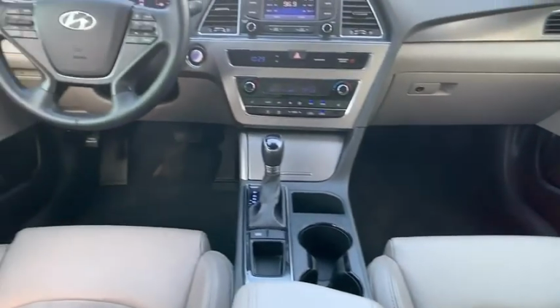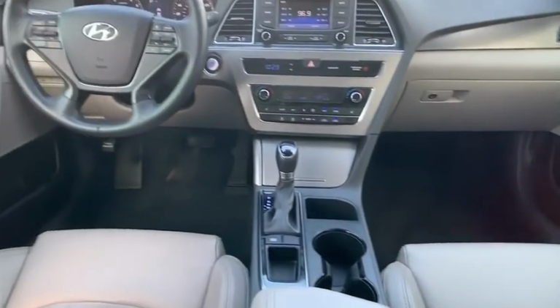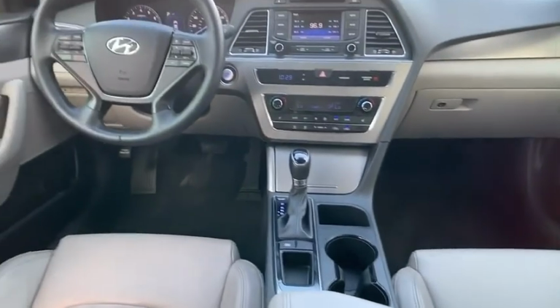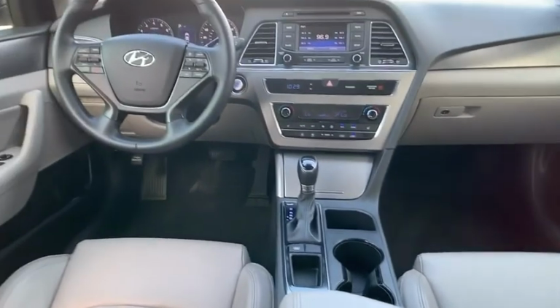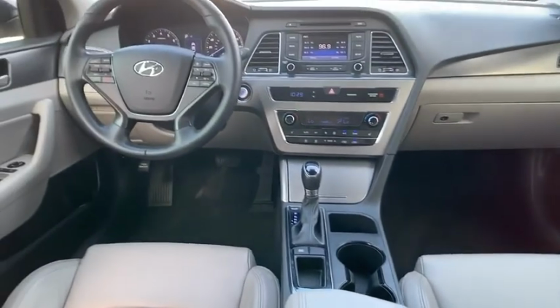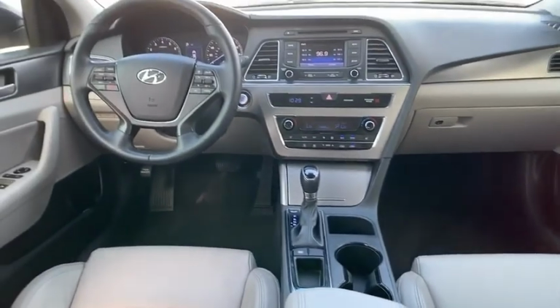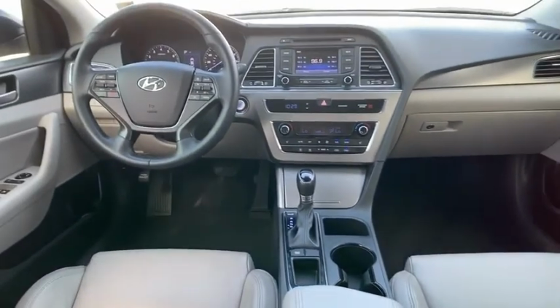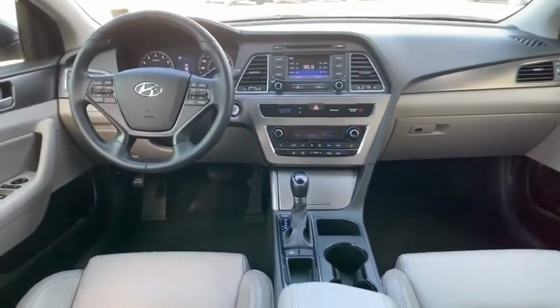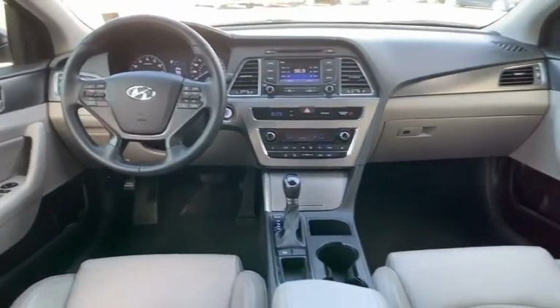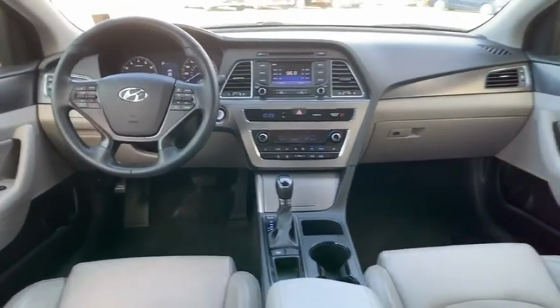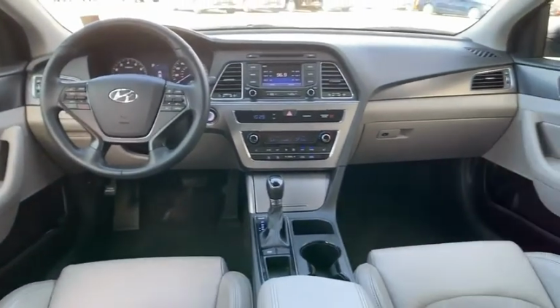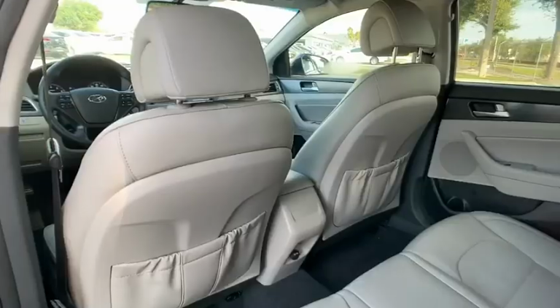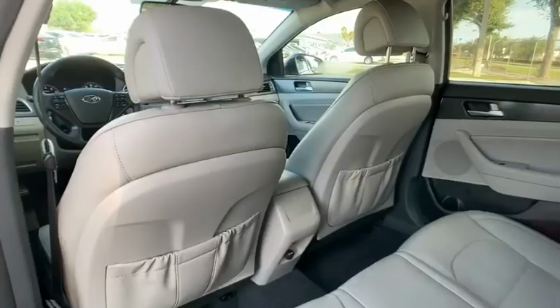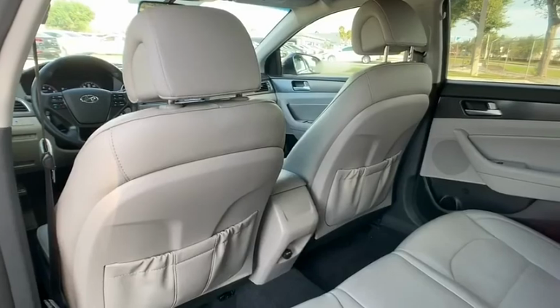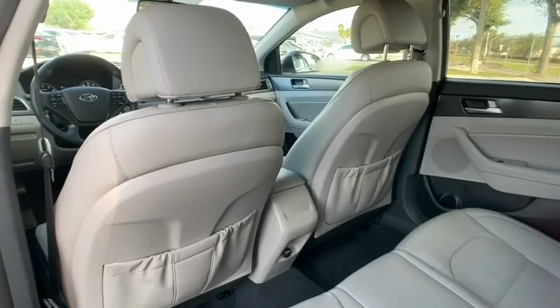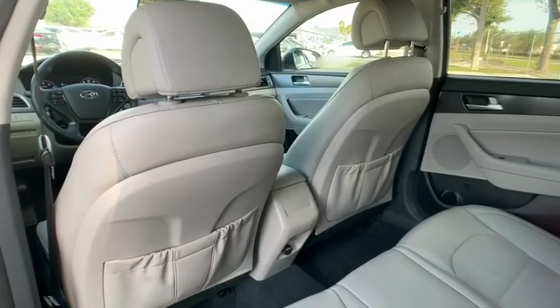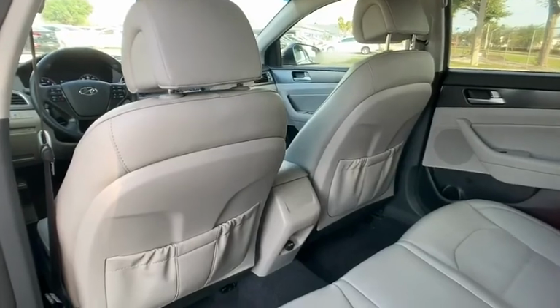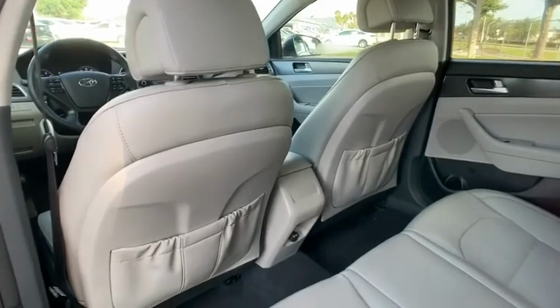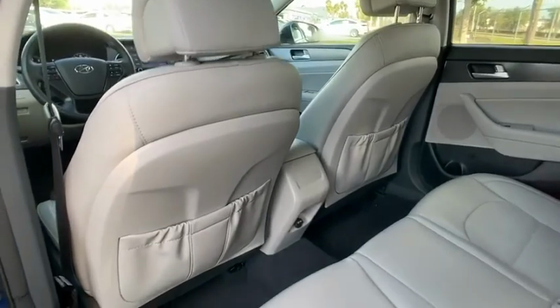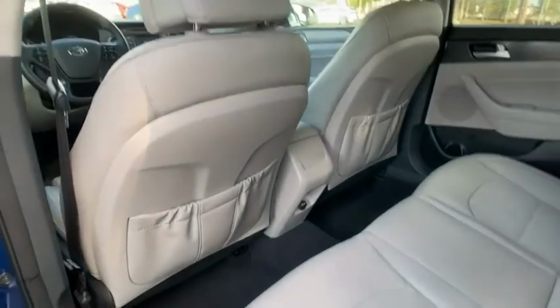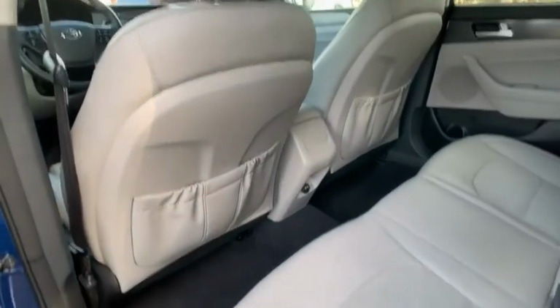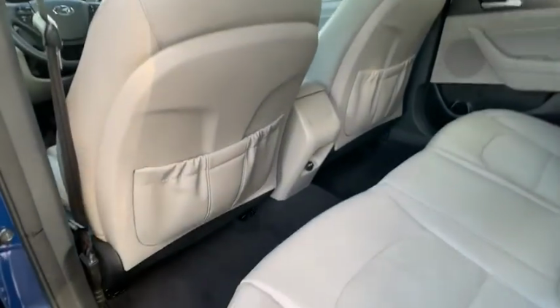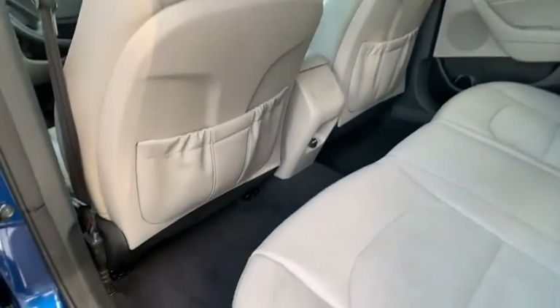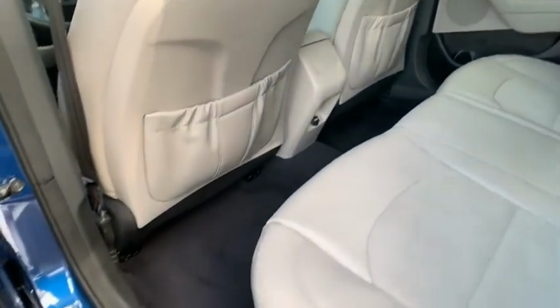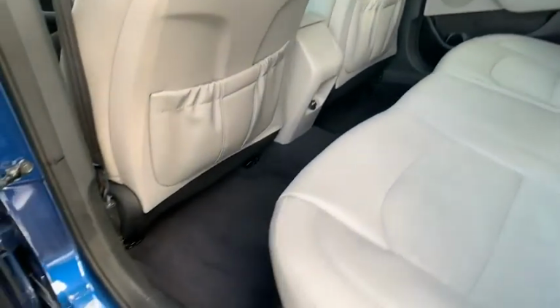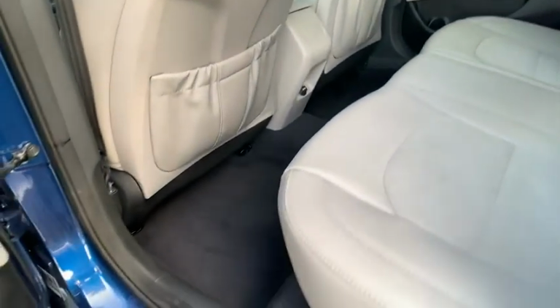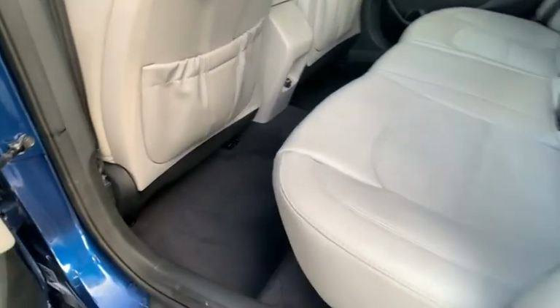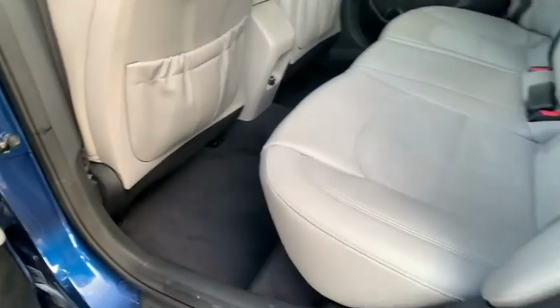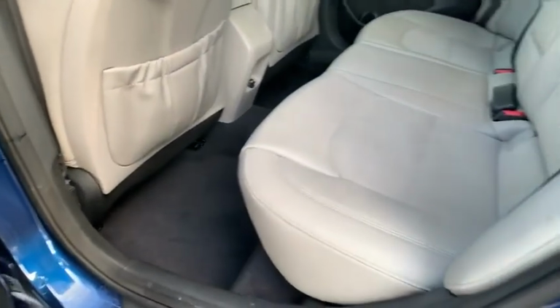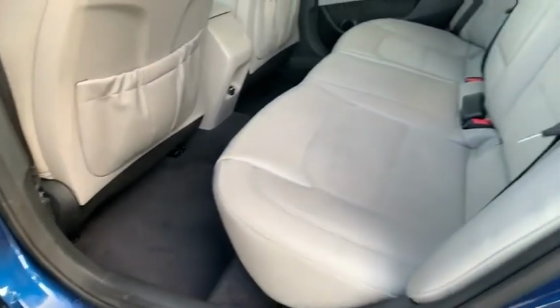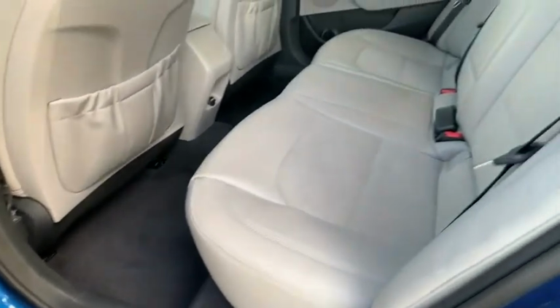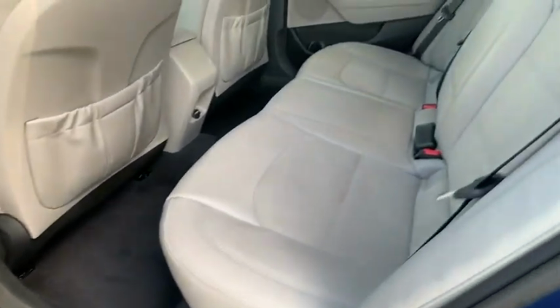This vehicle has less than 55,000 miles. Your new ride is just a phone call away.